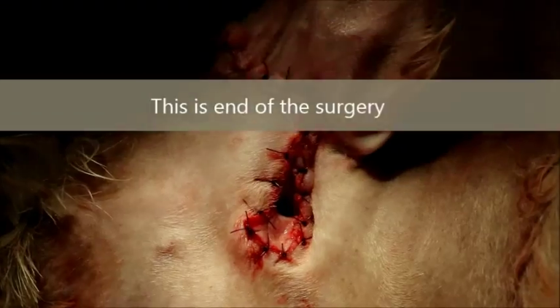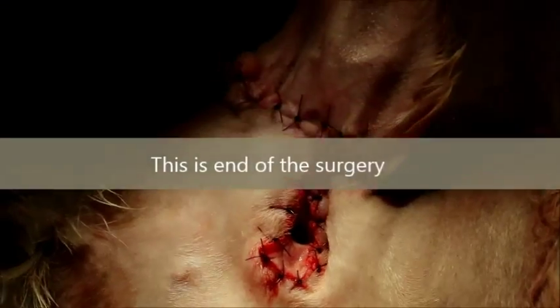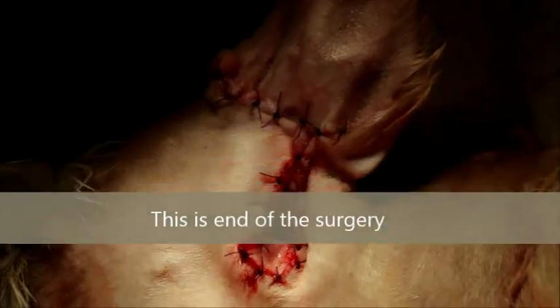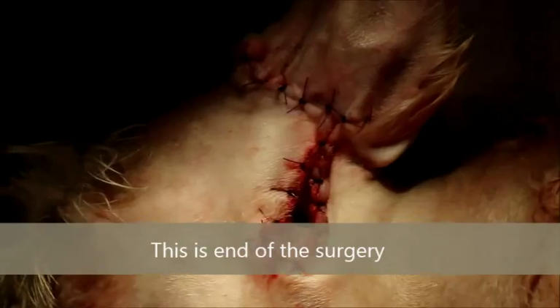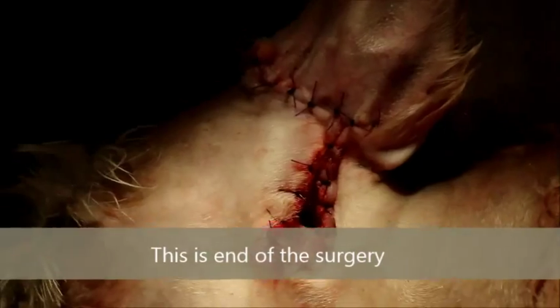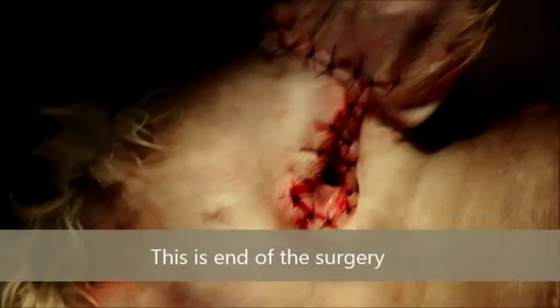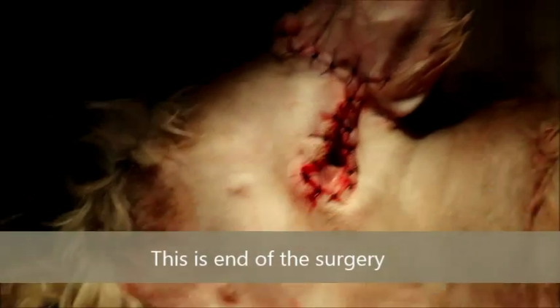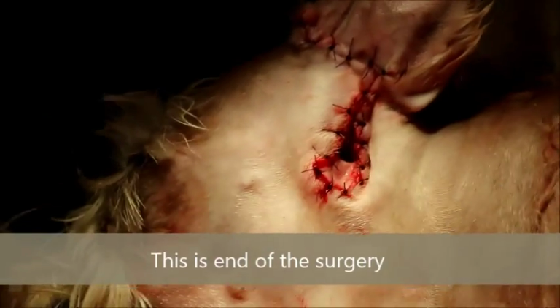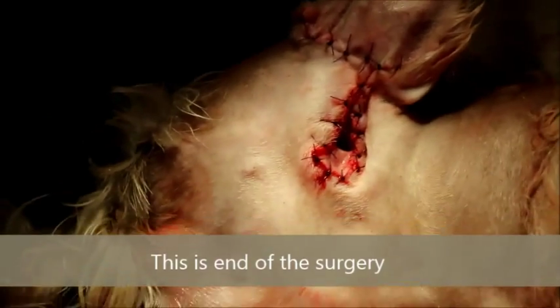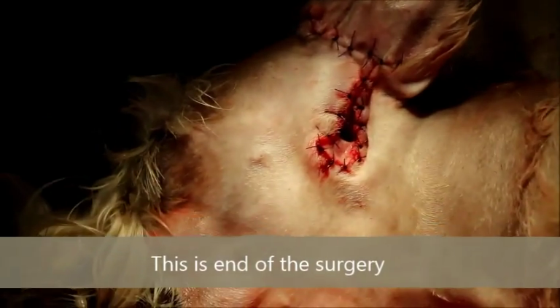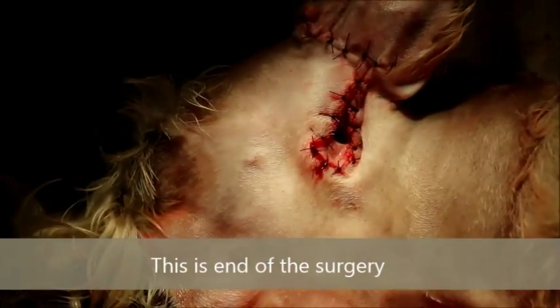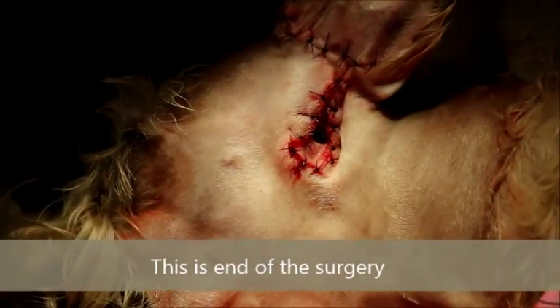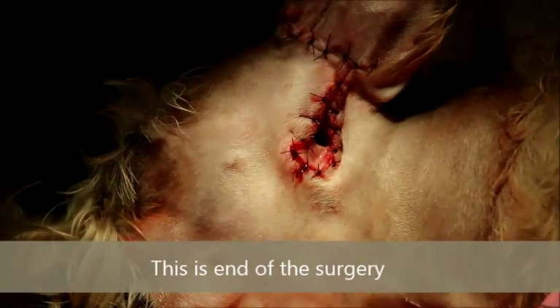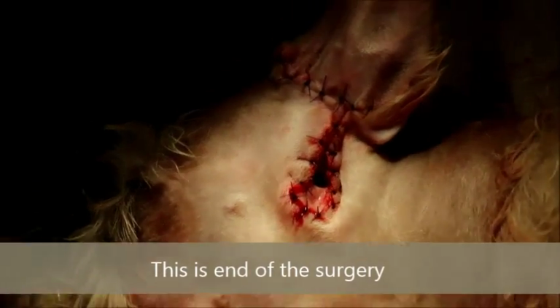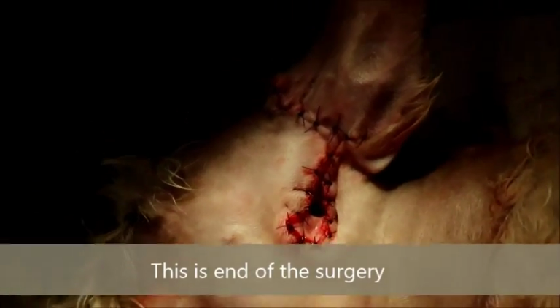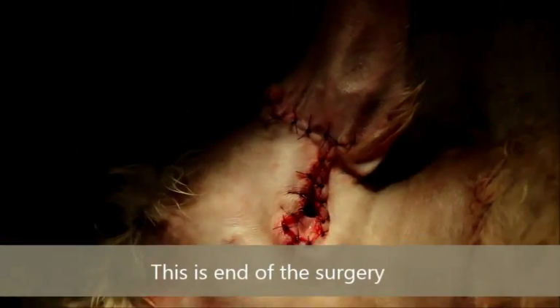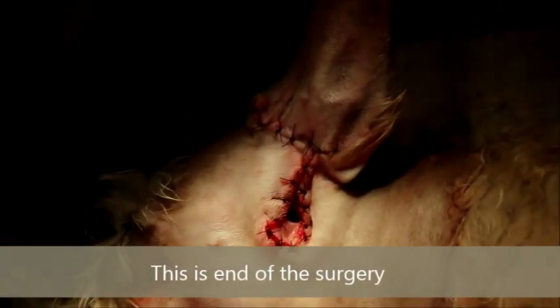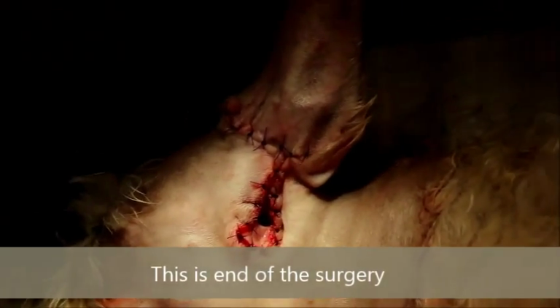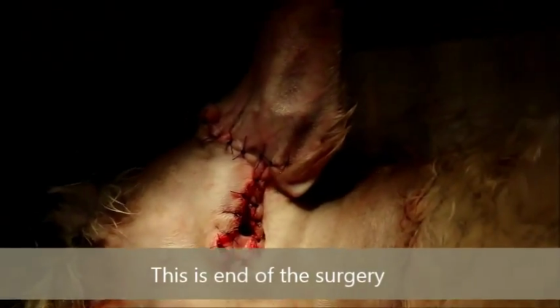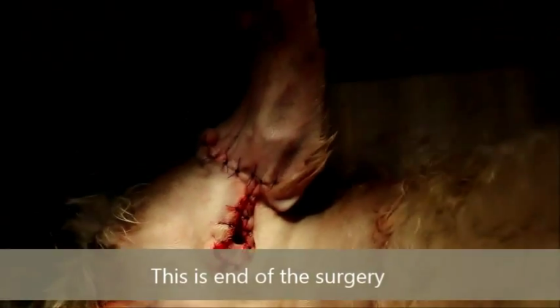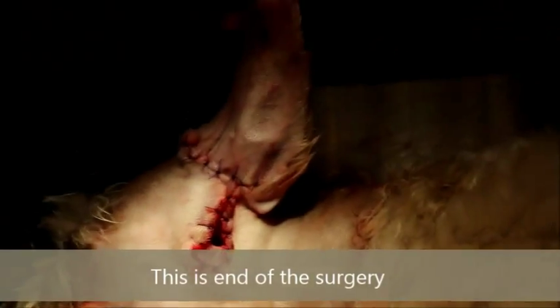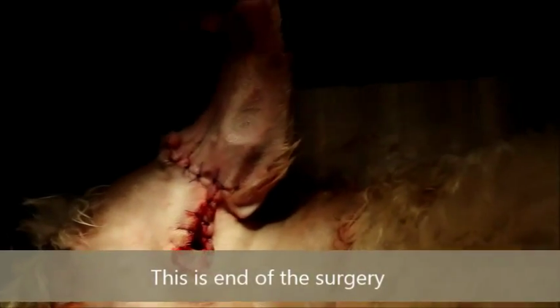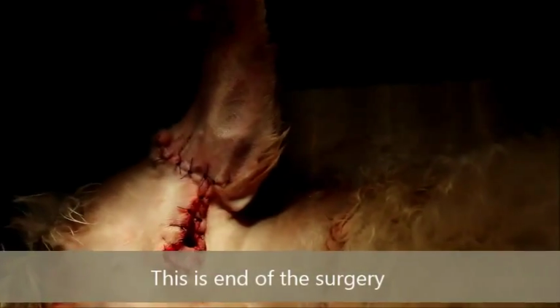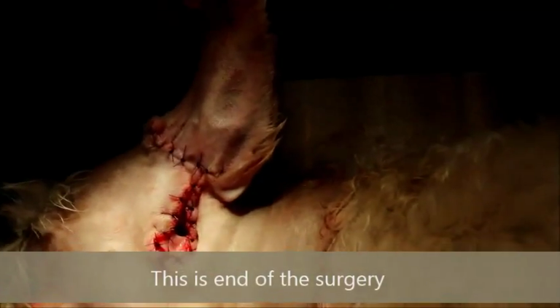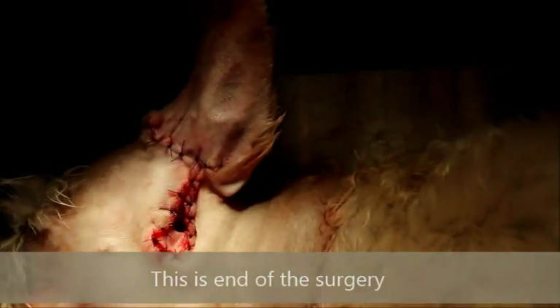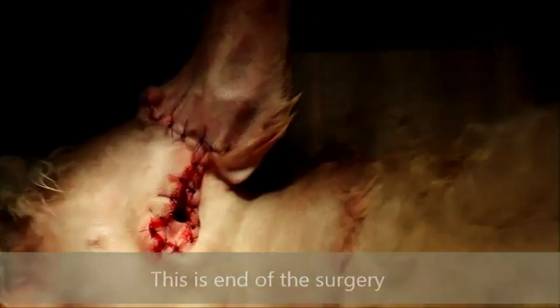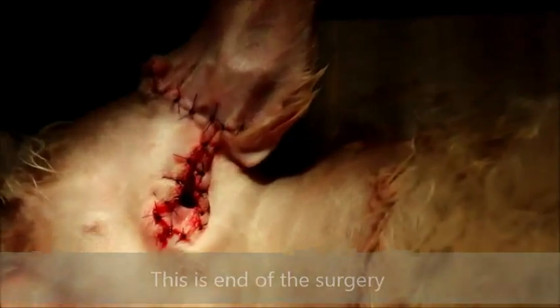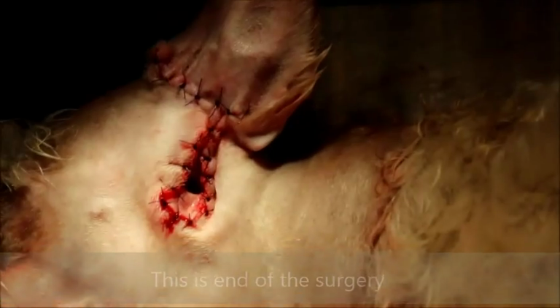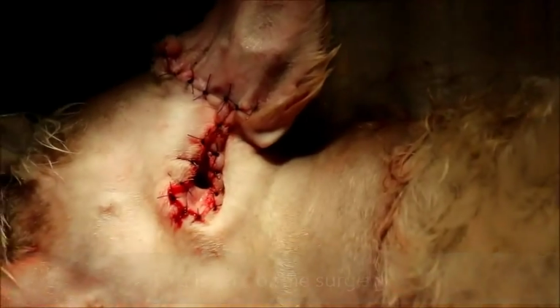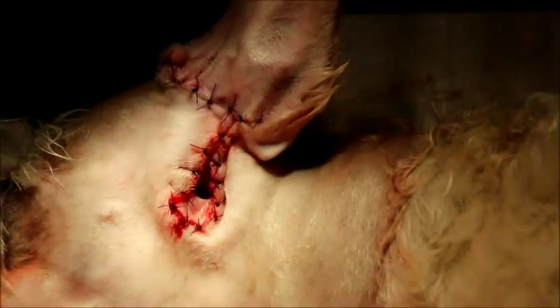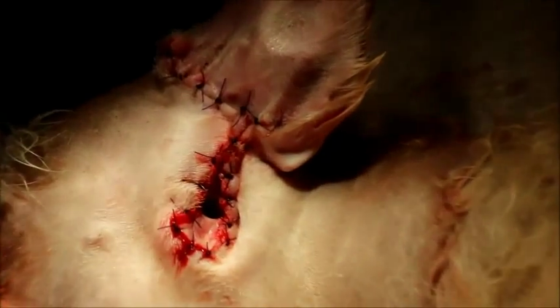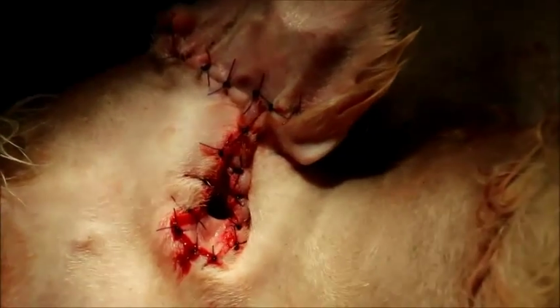Surgery is now complete and the dog is waking up. The horizontal canal is now accessible.